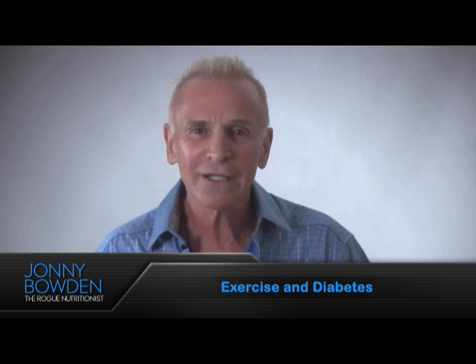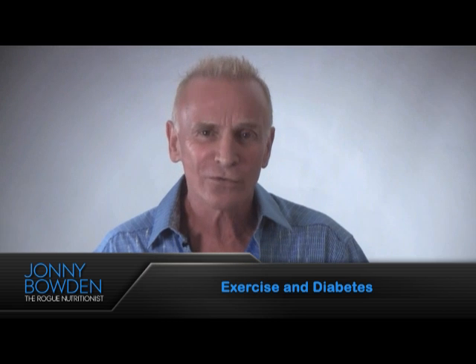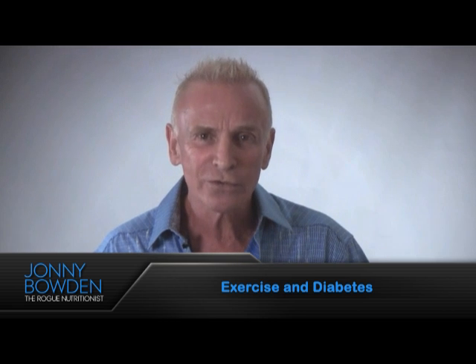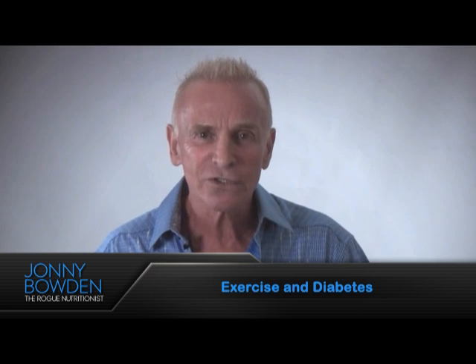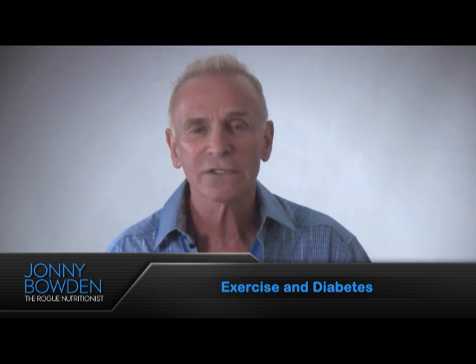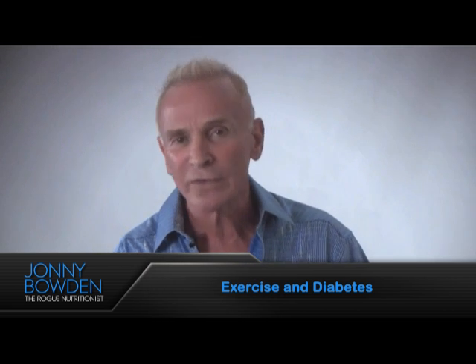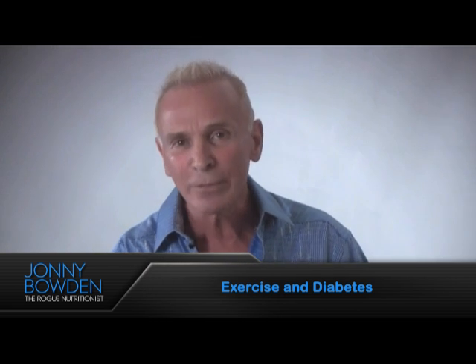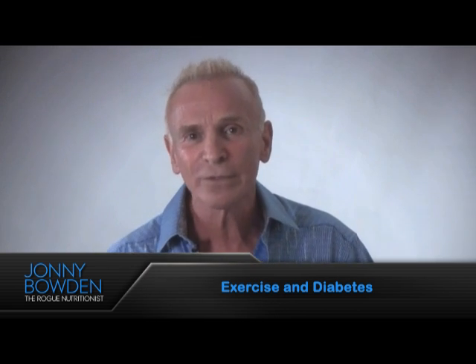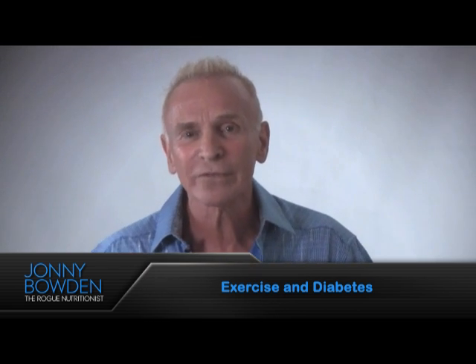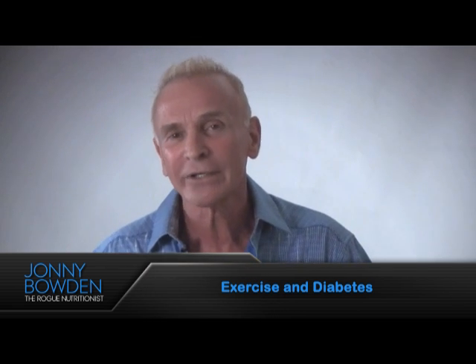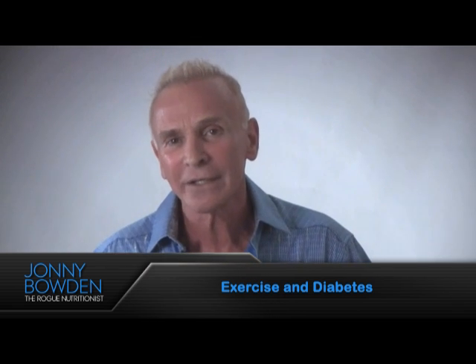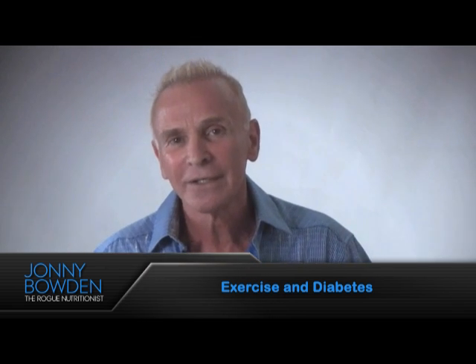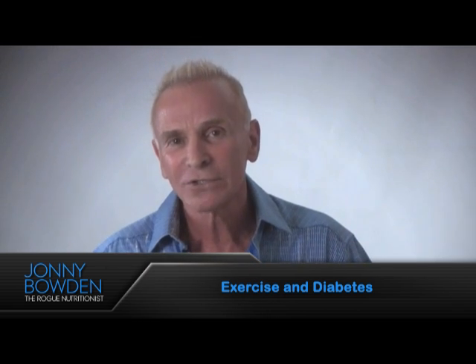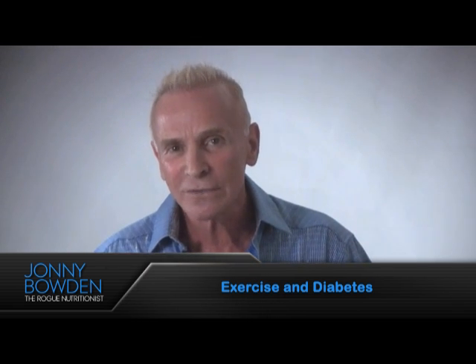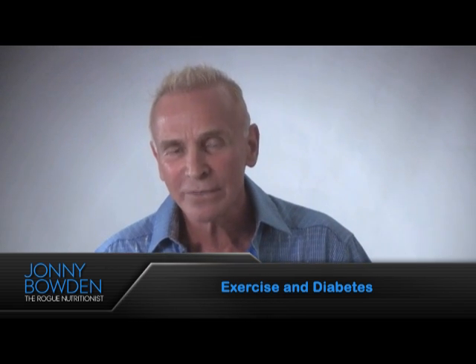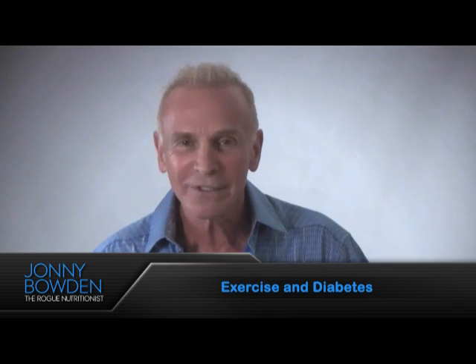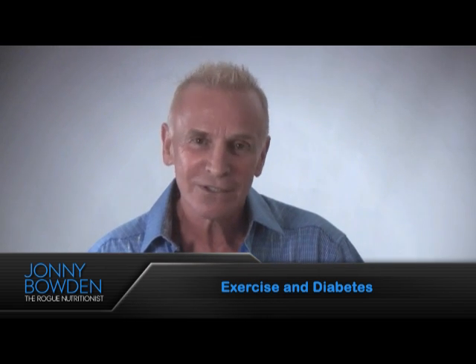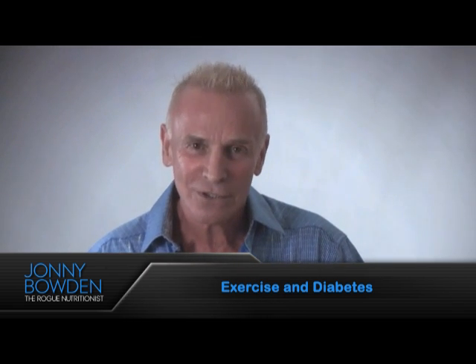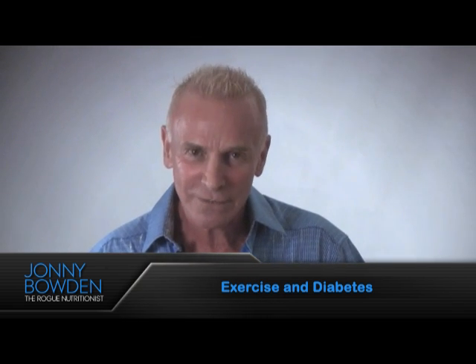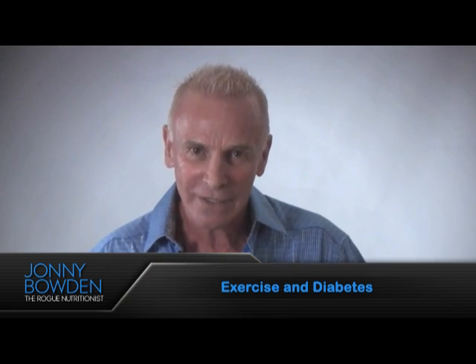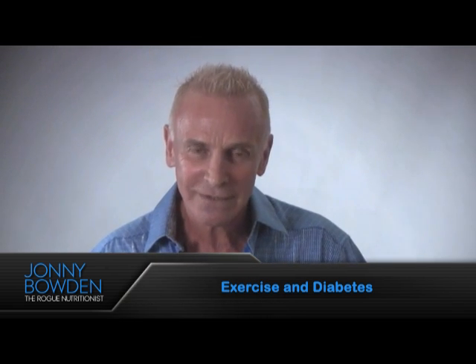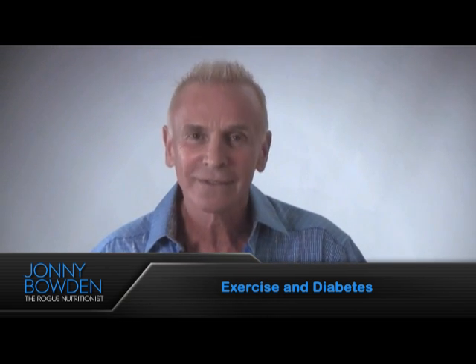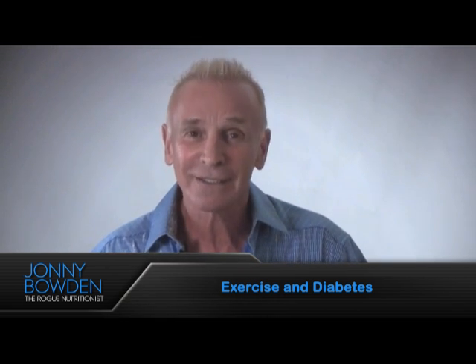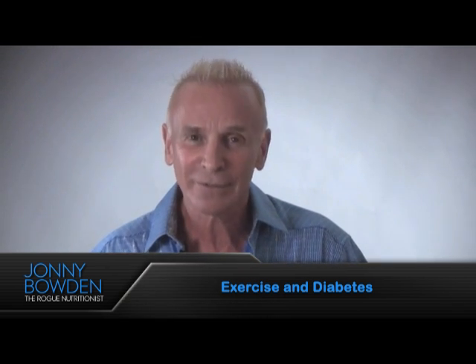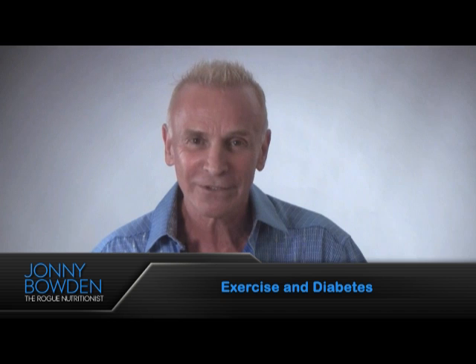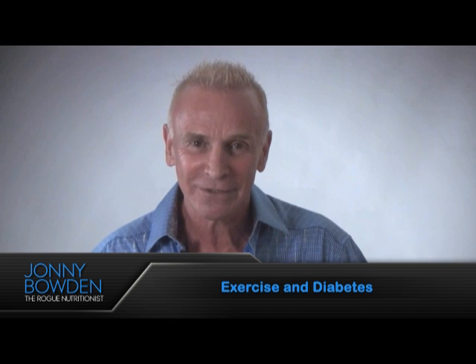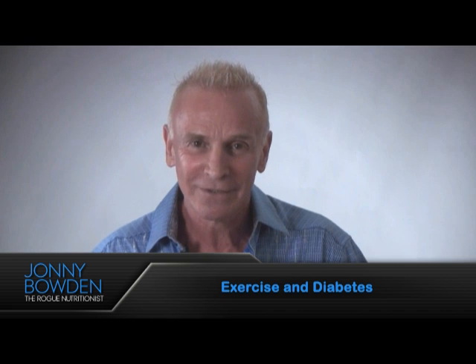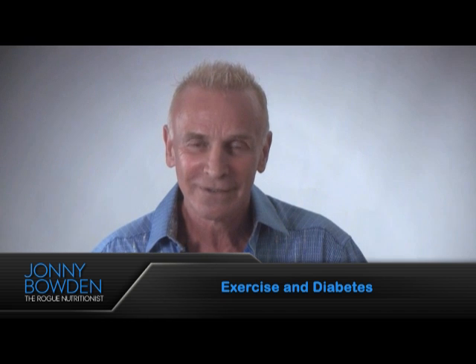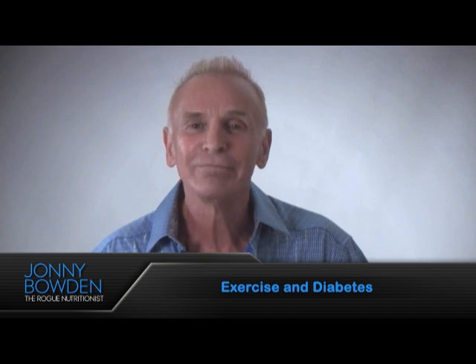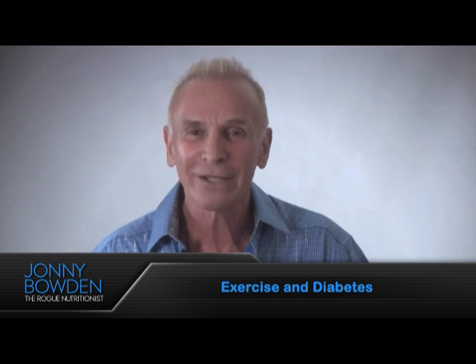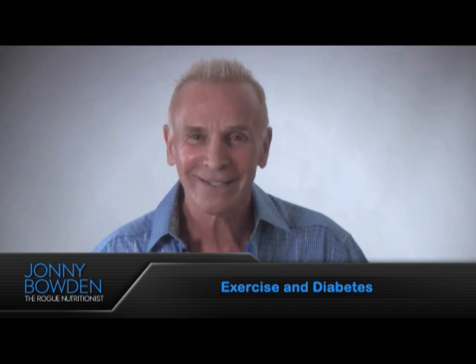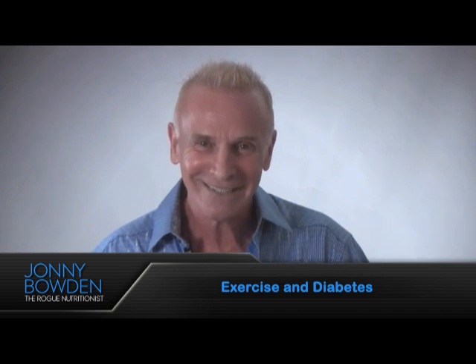This is Dr. Johnny, the Rogue Nutritionist, and remember the beautiful lyric: show some beauty, show some kindness, it'll be returned. Make it a great day.